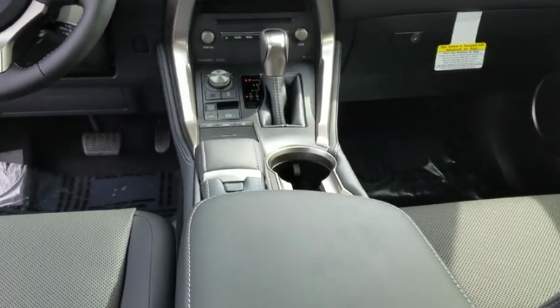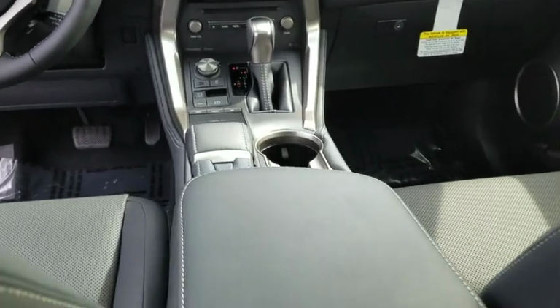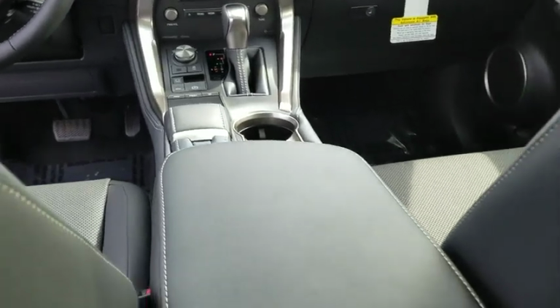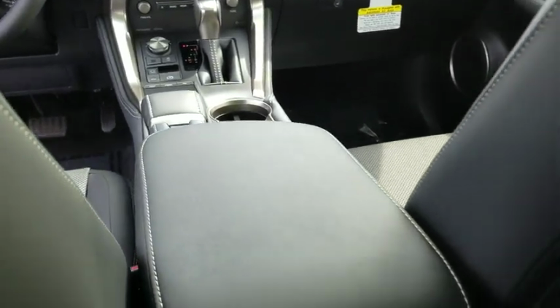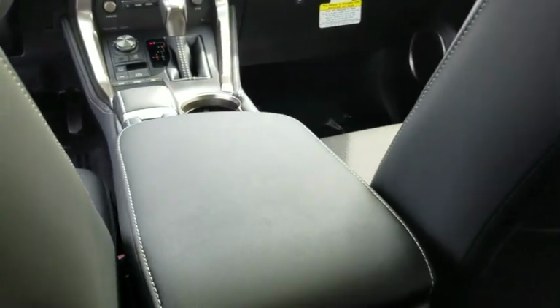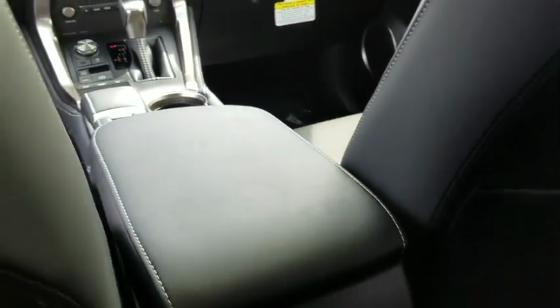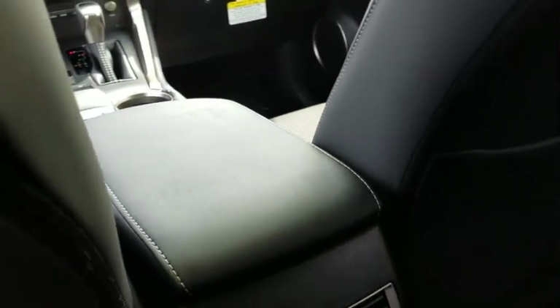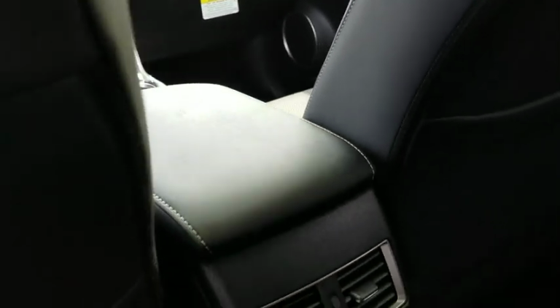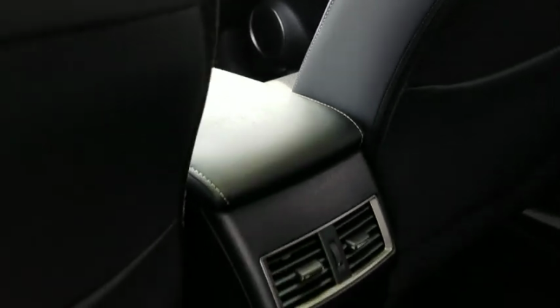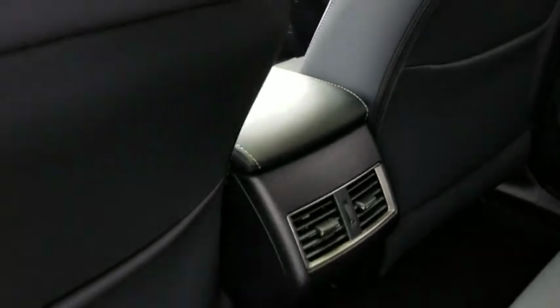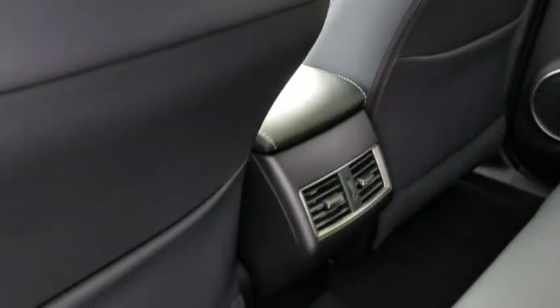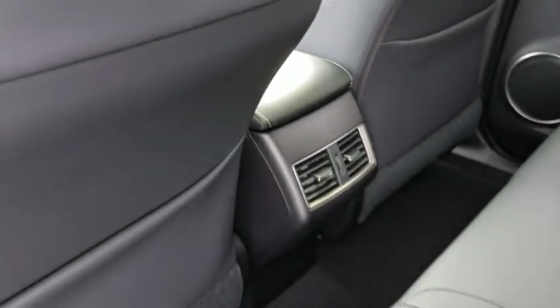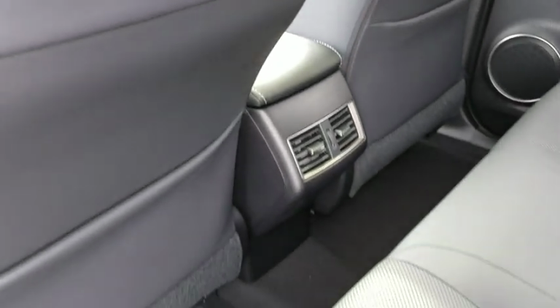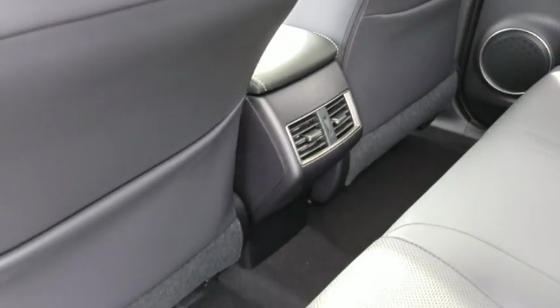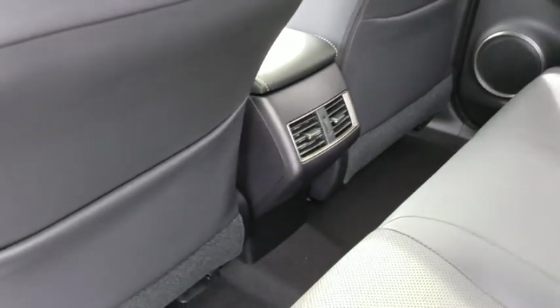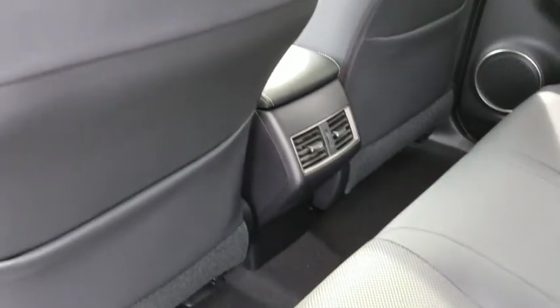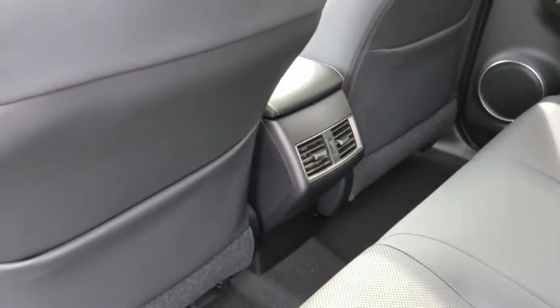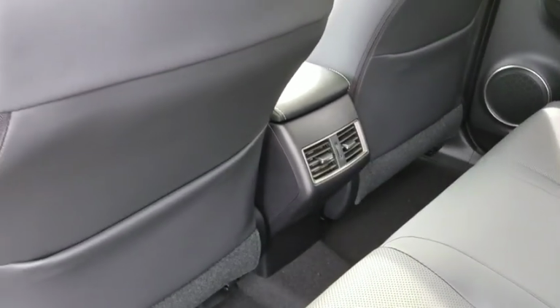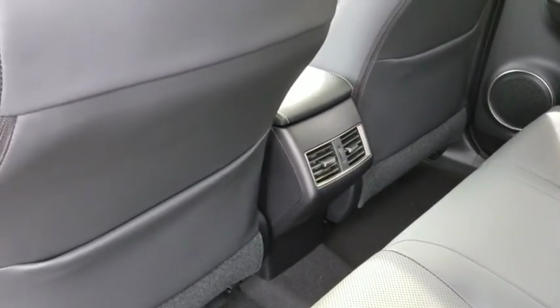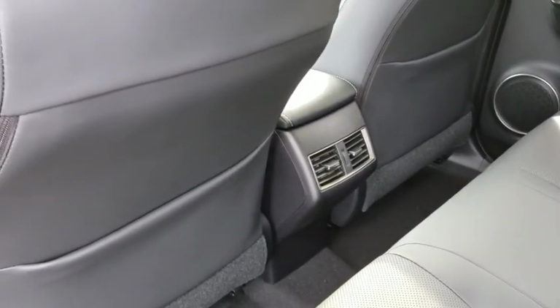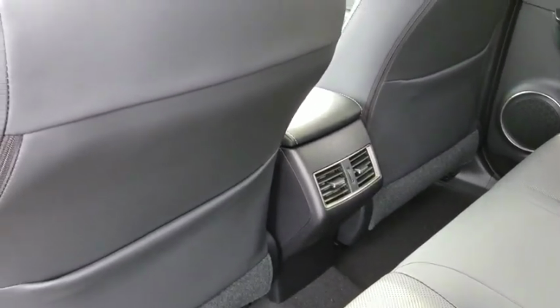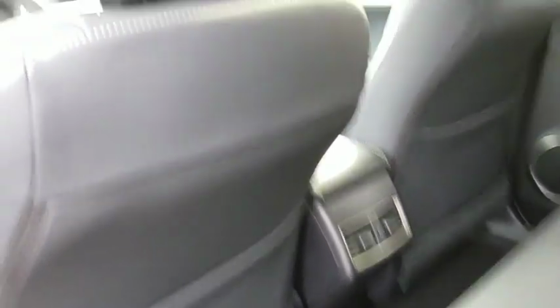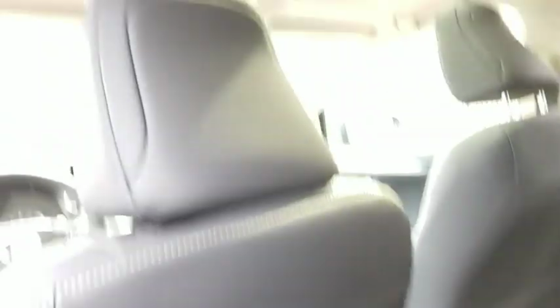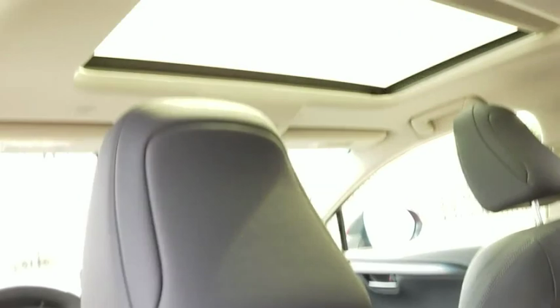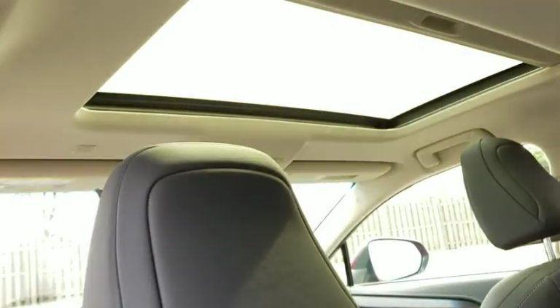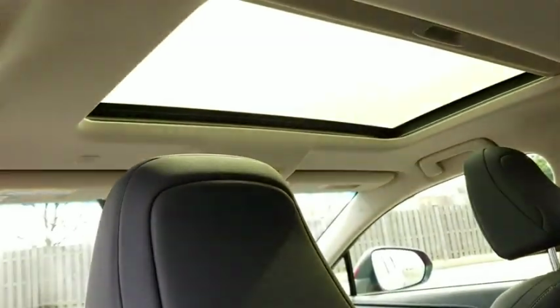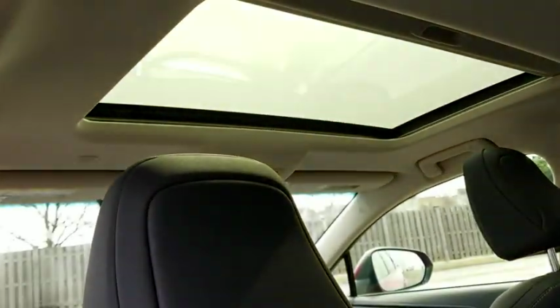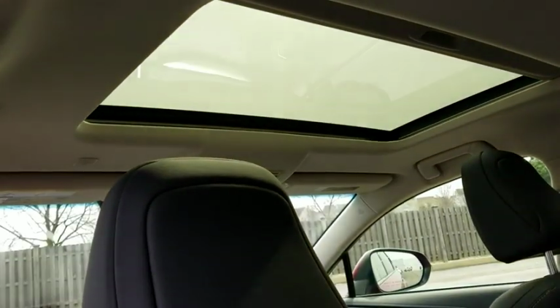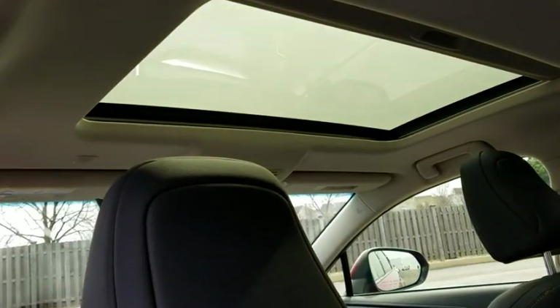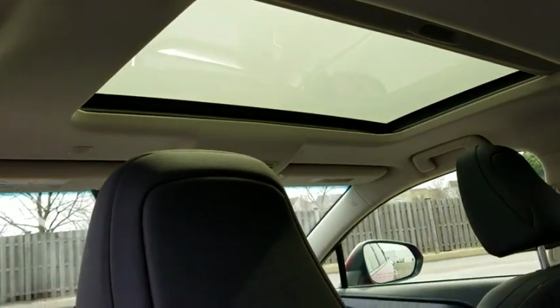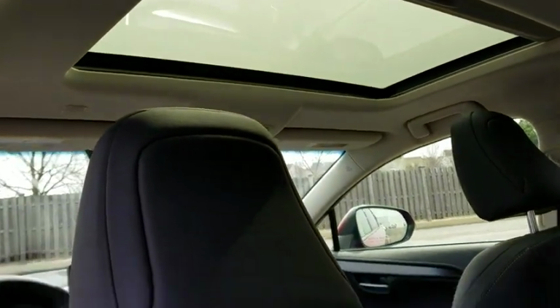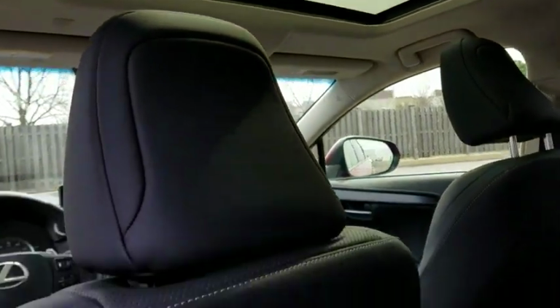Floor mats, aluminum wheels, four-wheel disc brakes, climate control, and cruise control. Come take a test drive today!